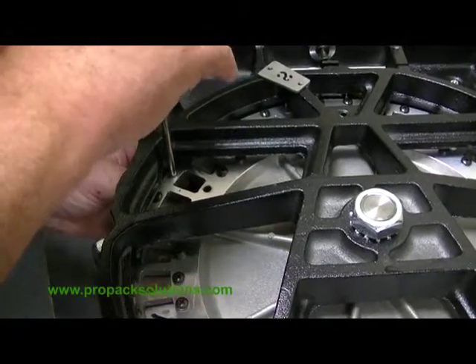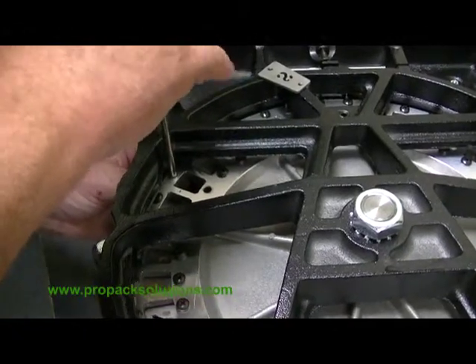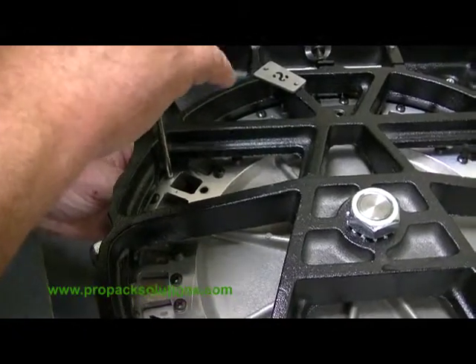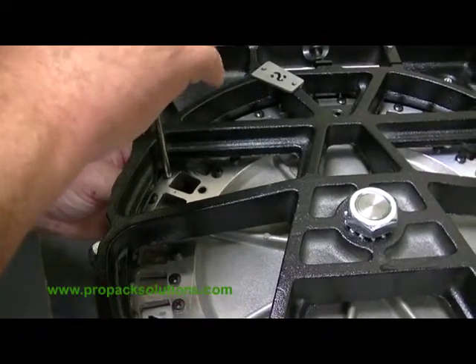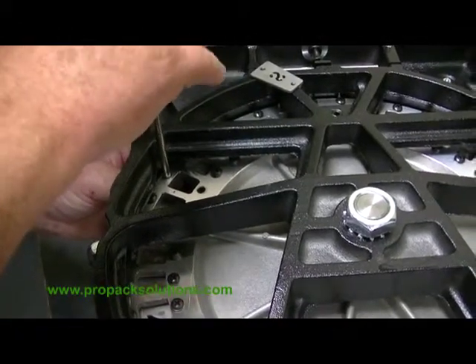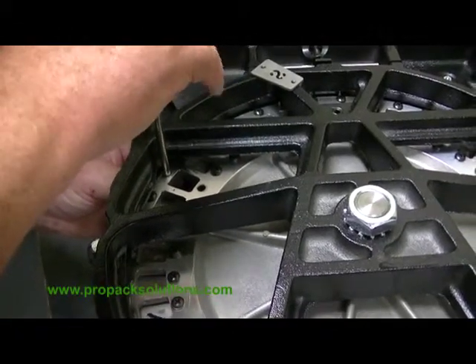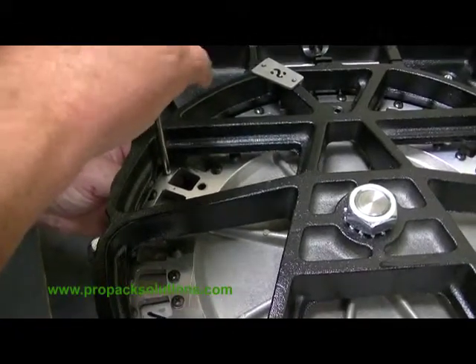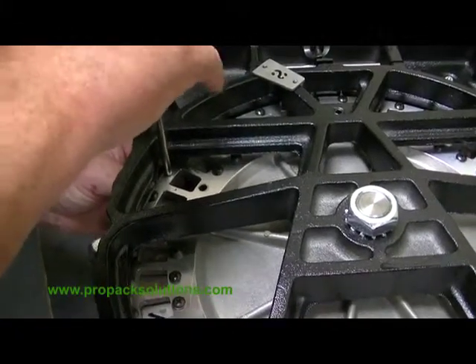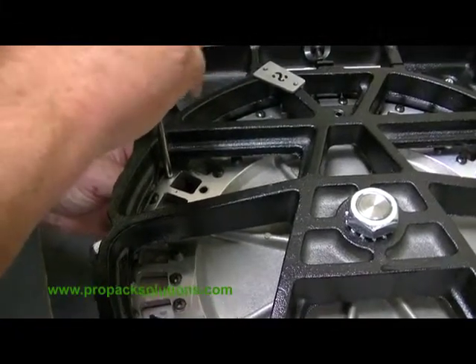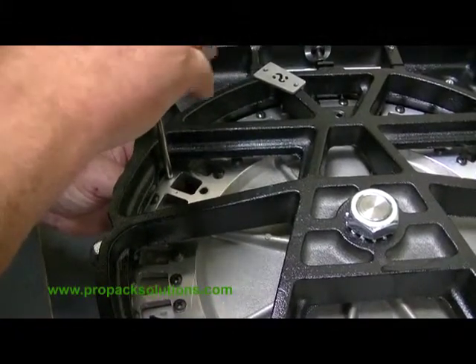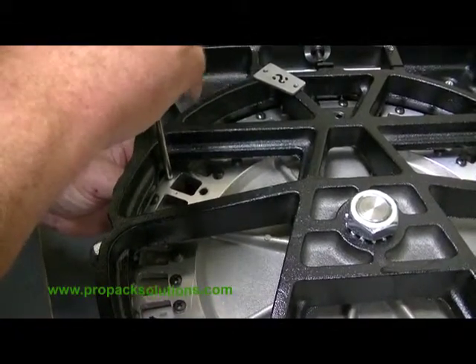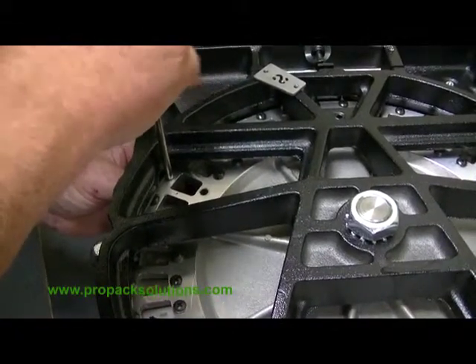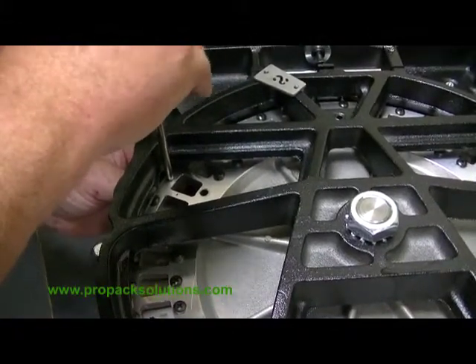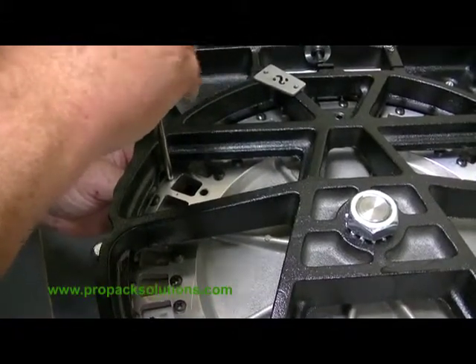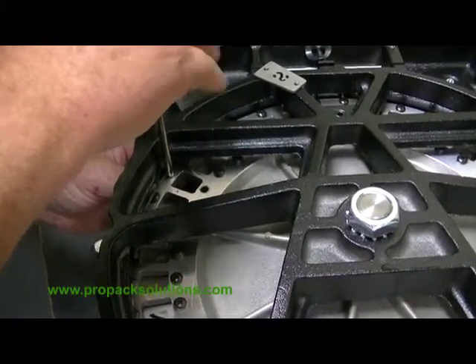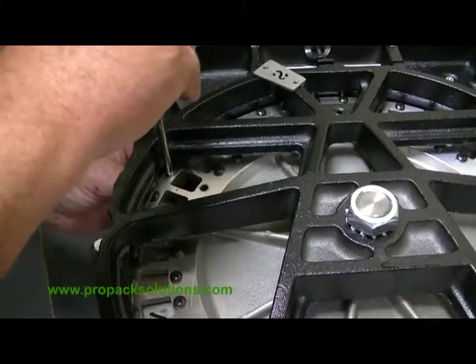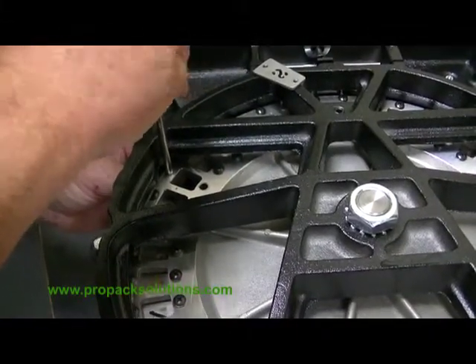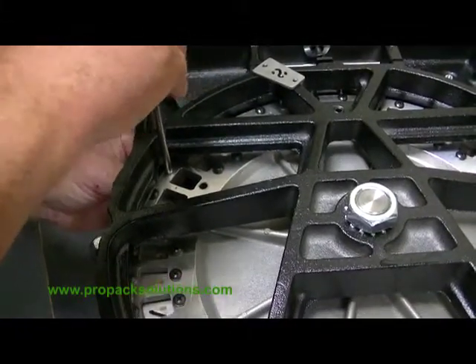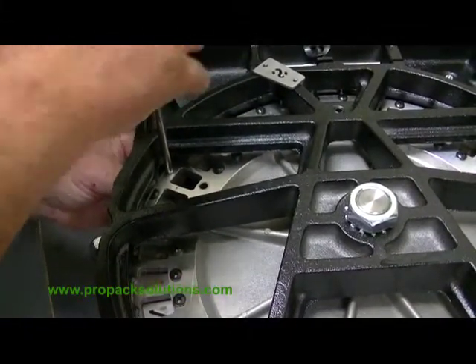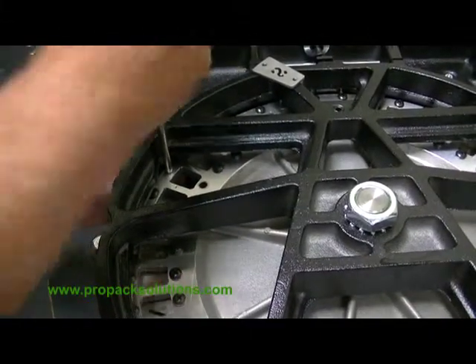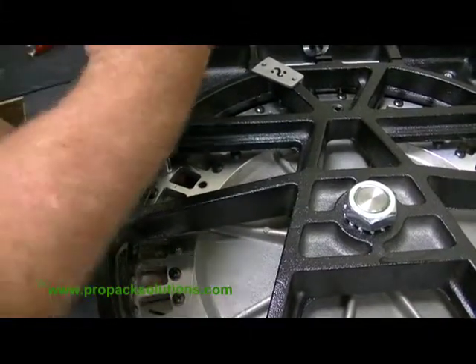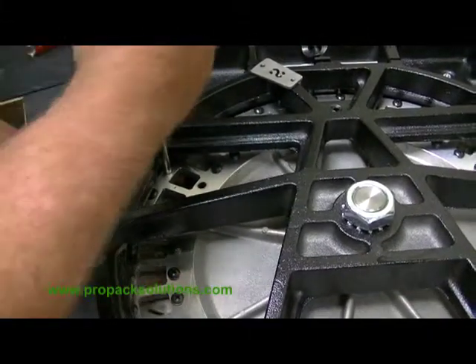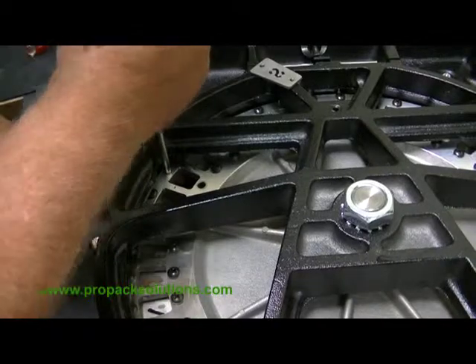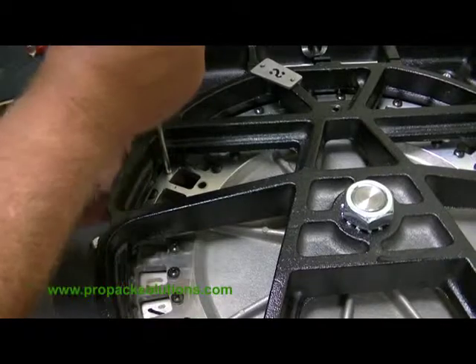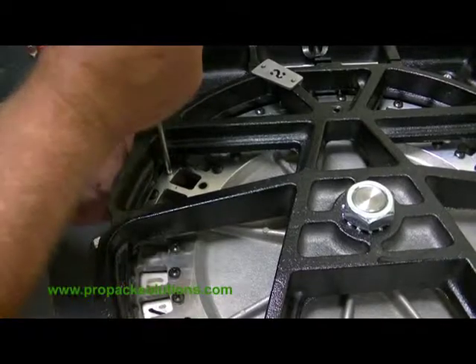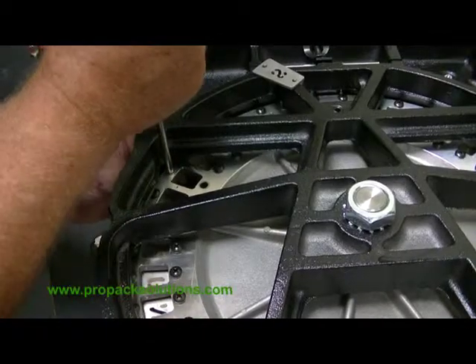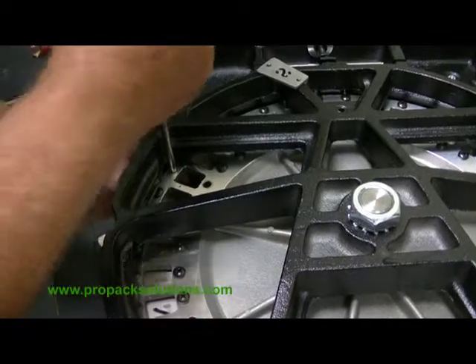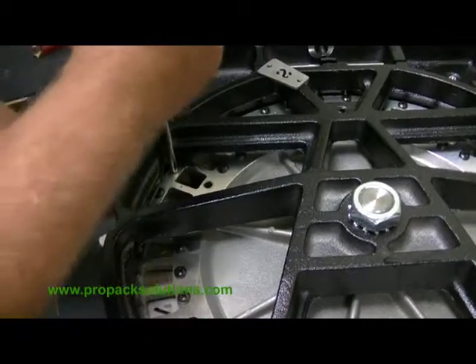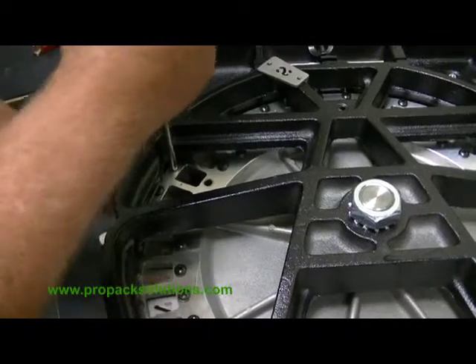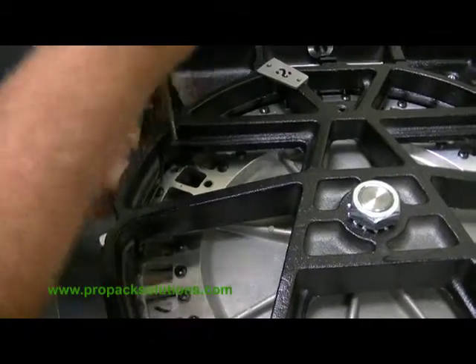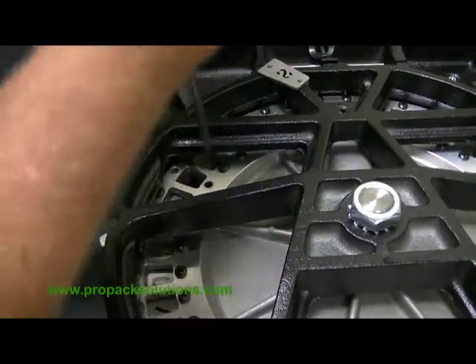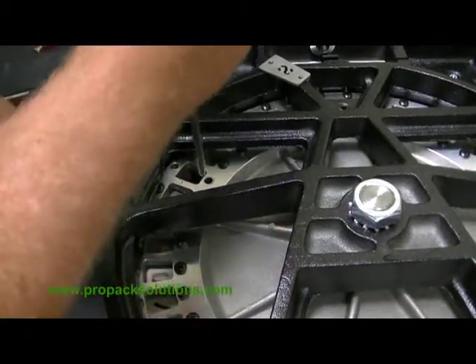Before you tighten down either screw, make sure they're both started. And then tighten them down.